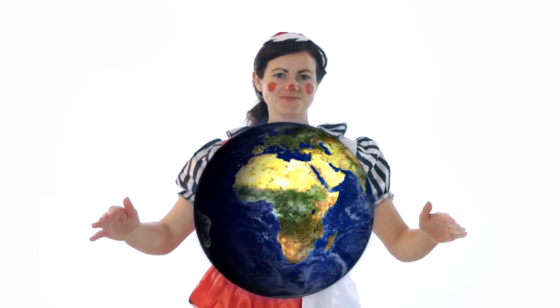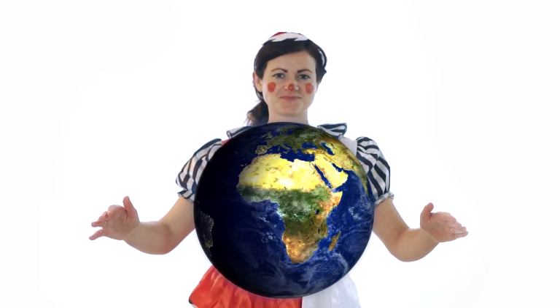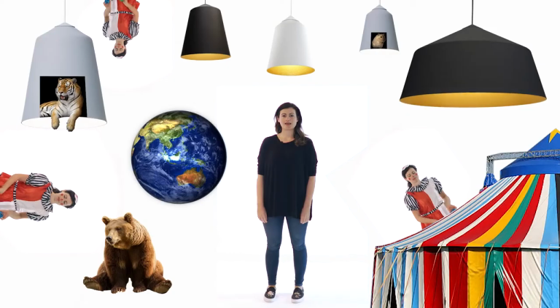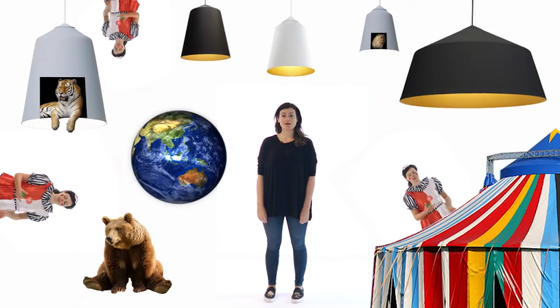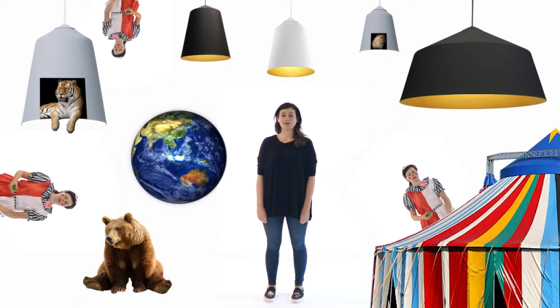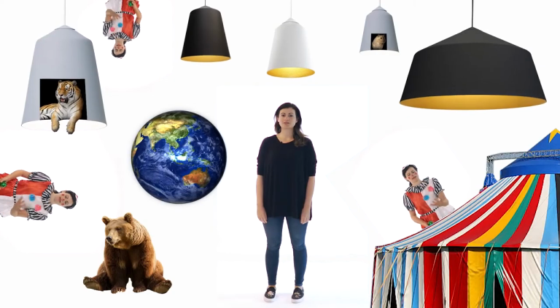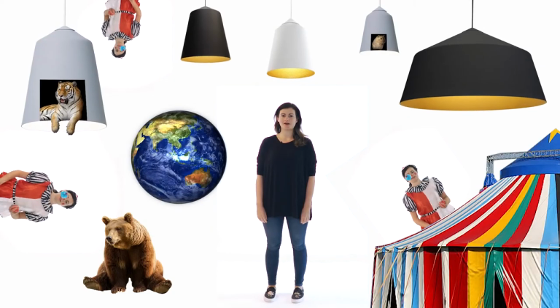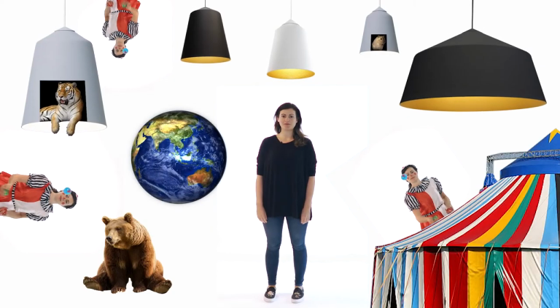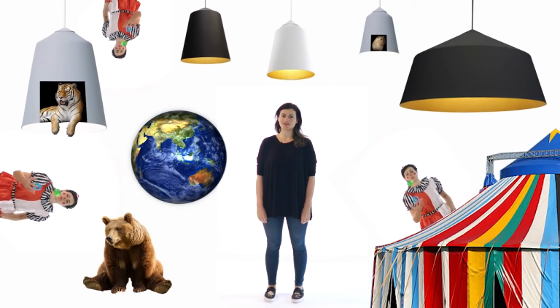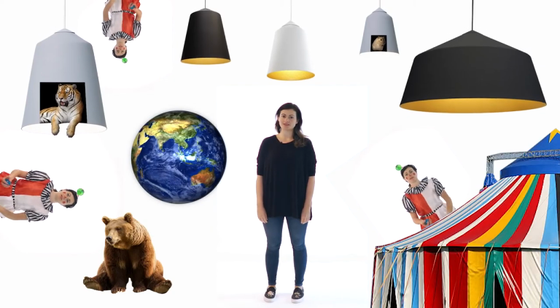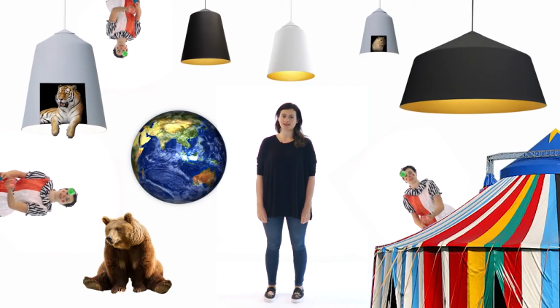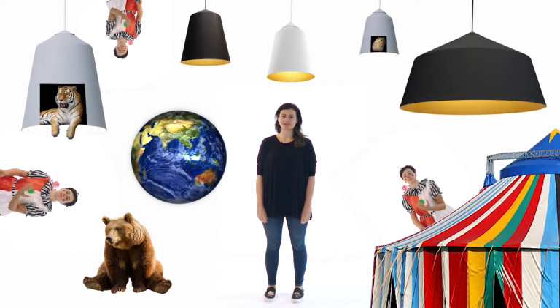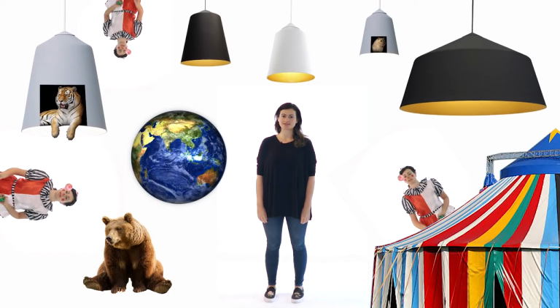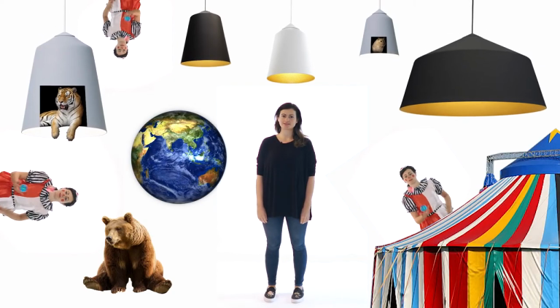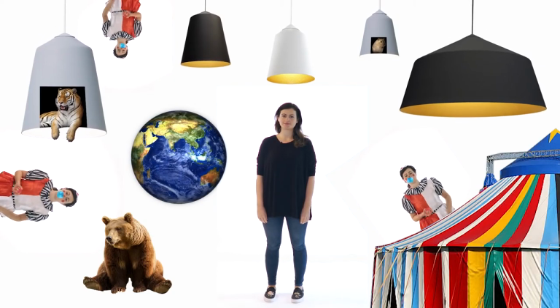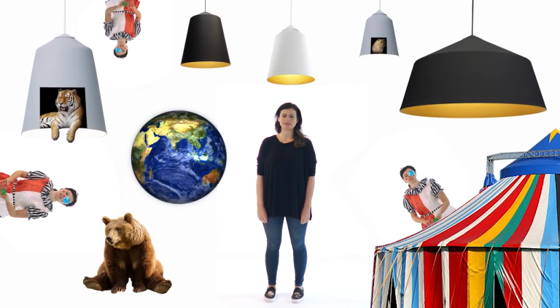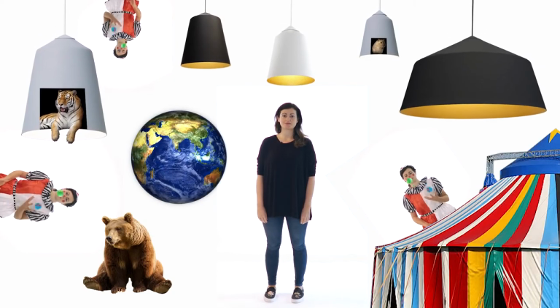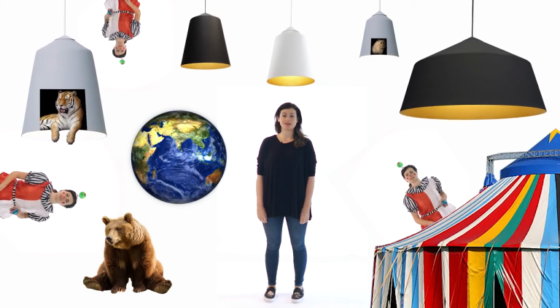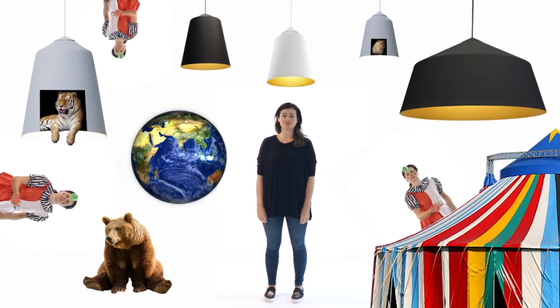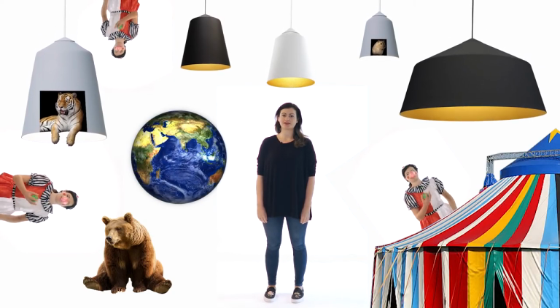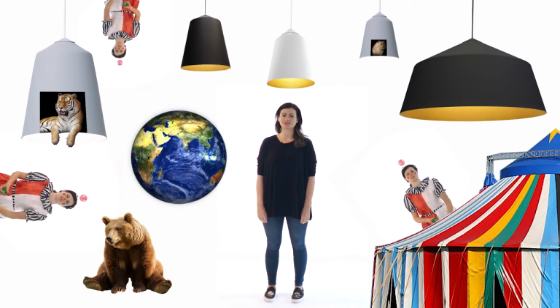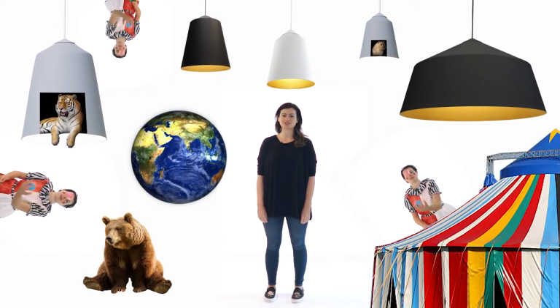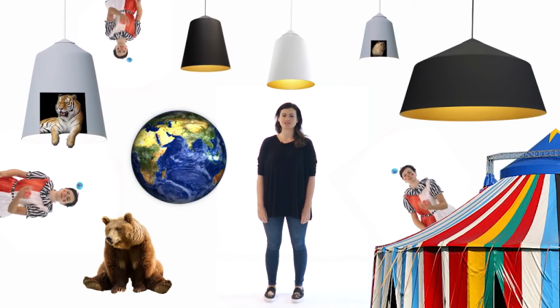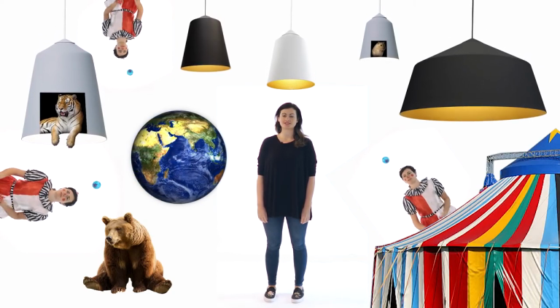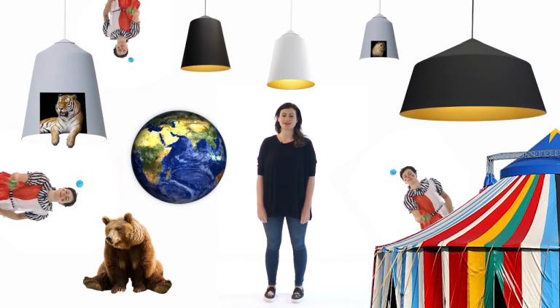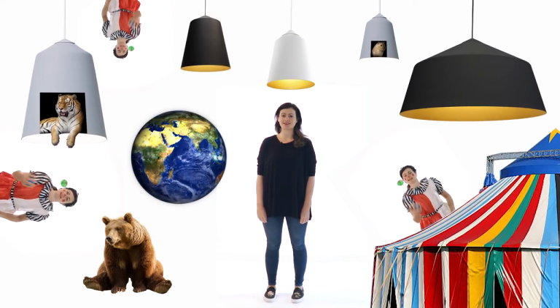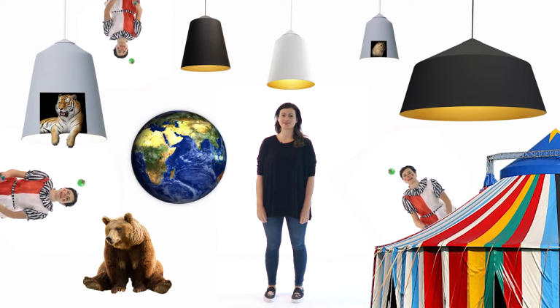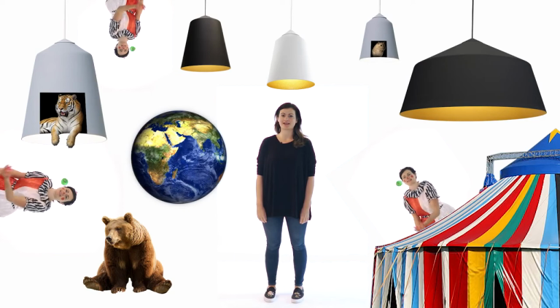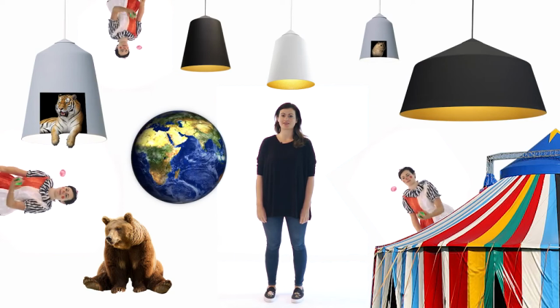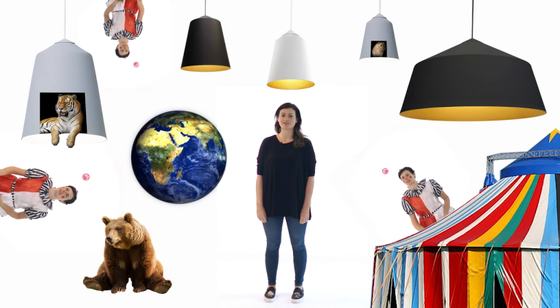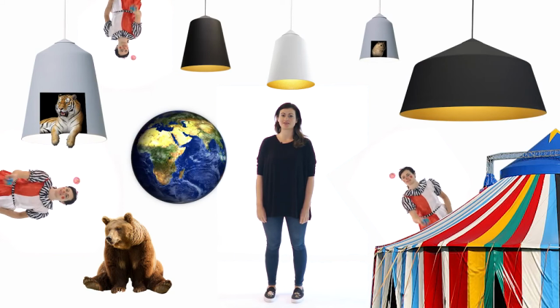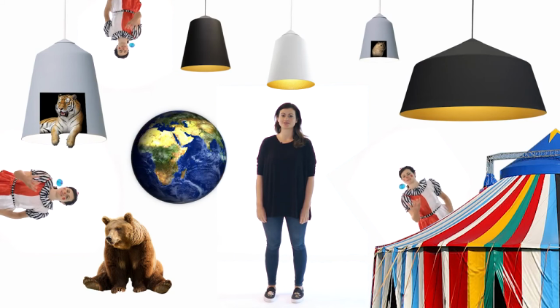It may be inspired by the Circus, but this pendant range is certainly not clowning around.